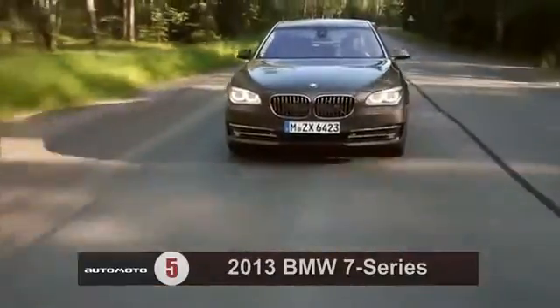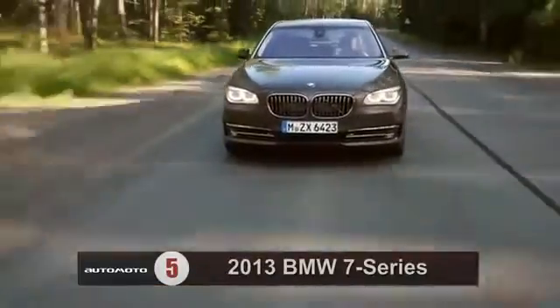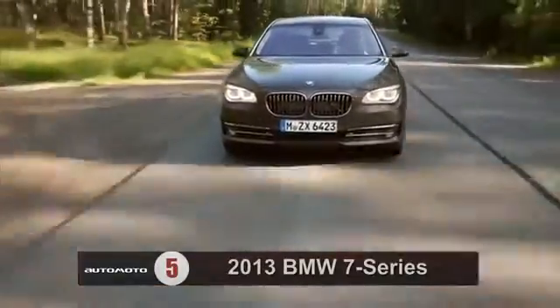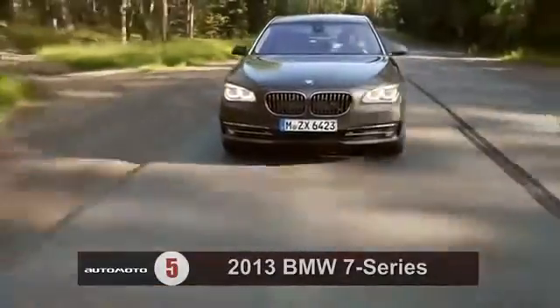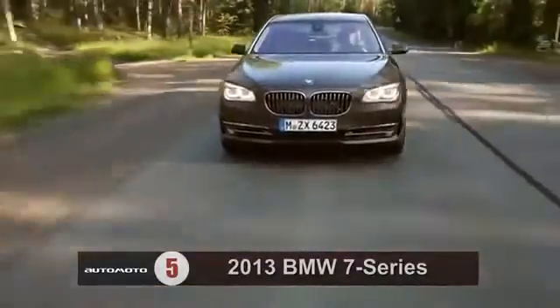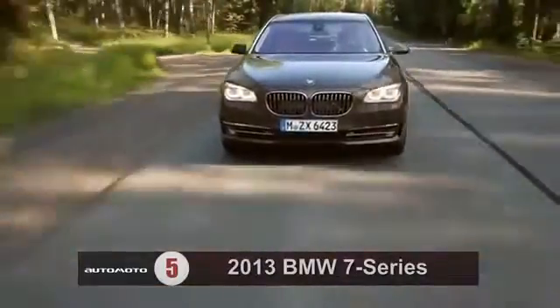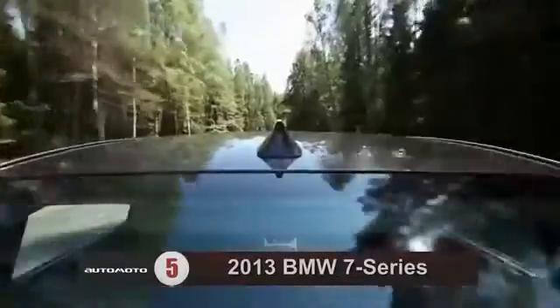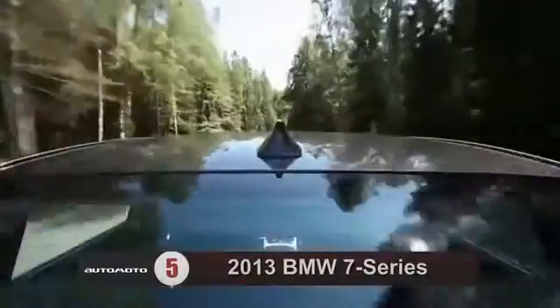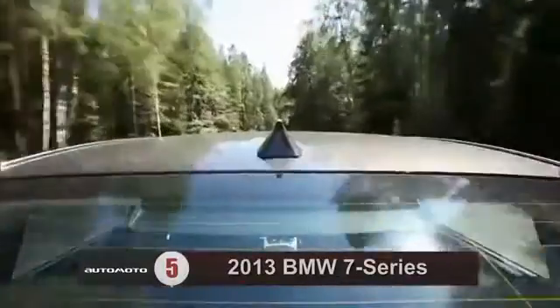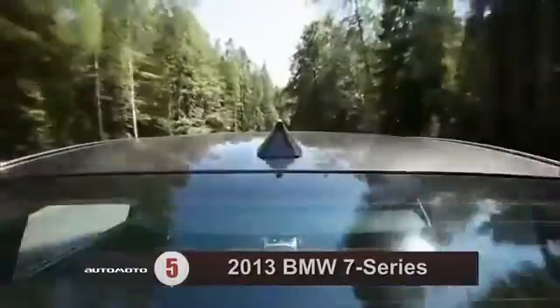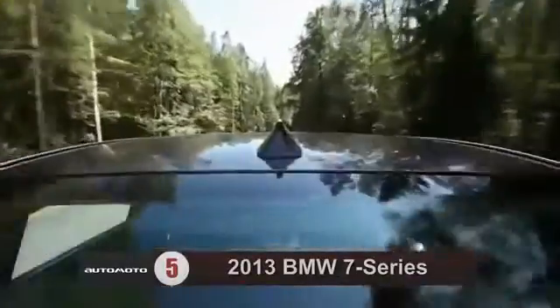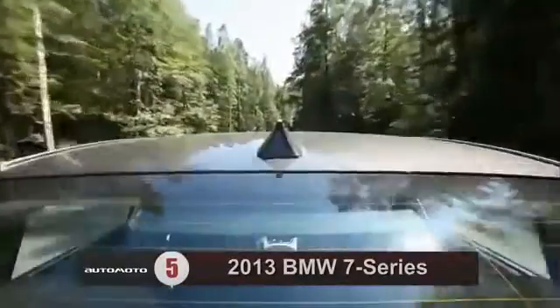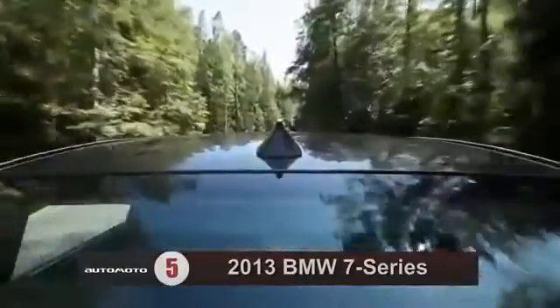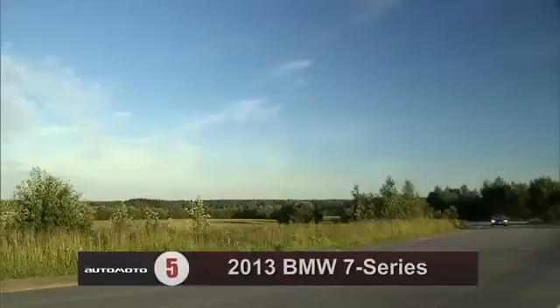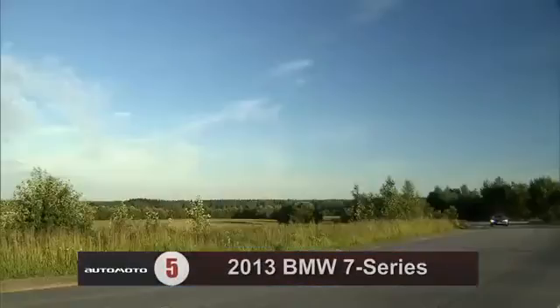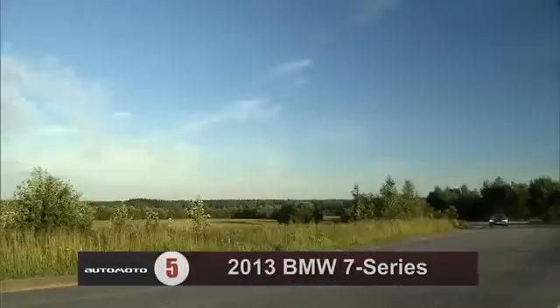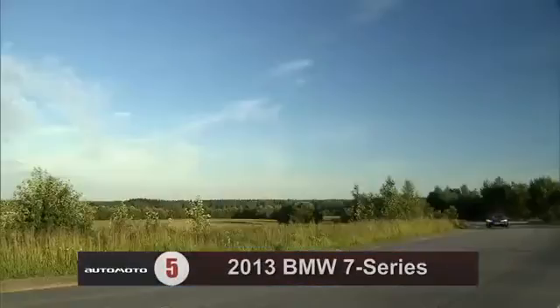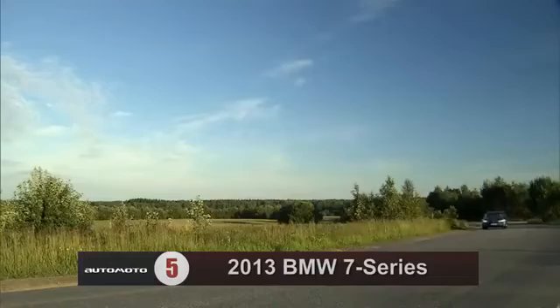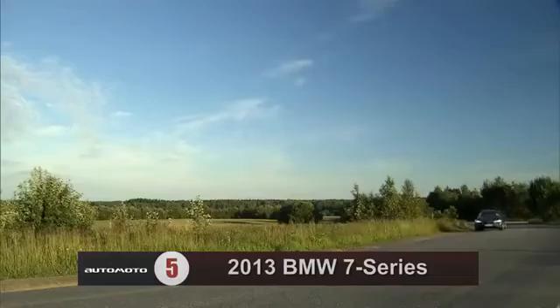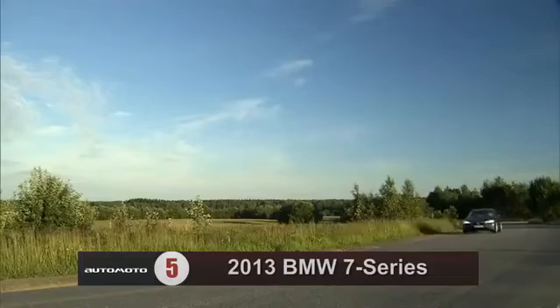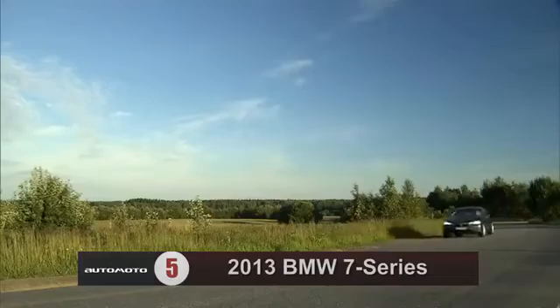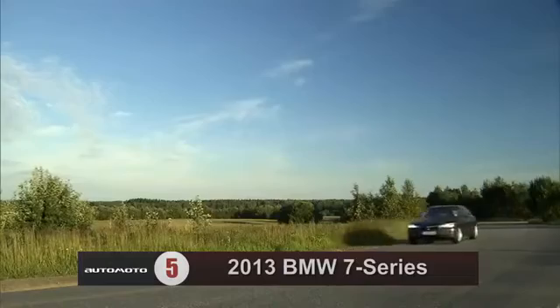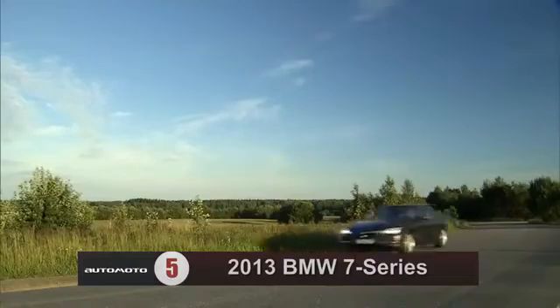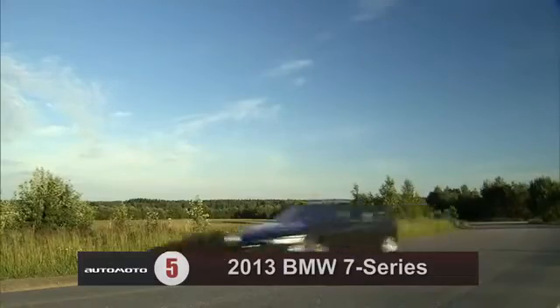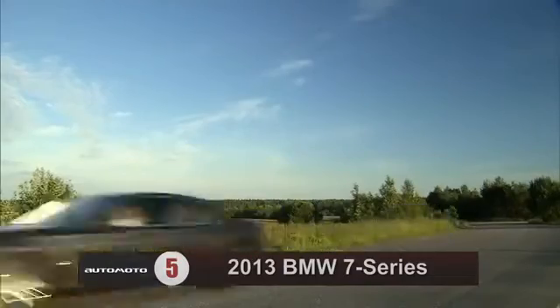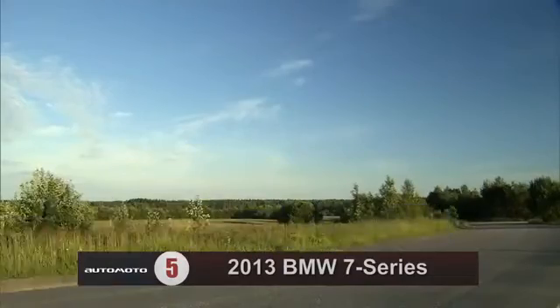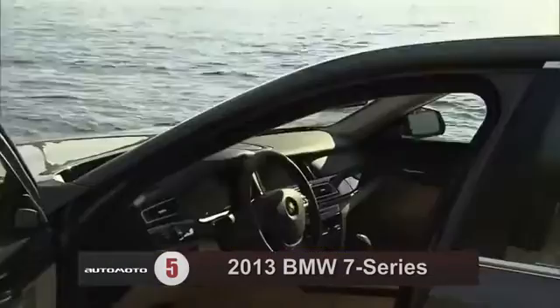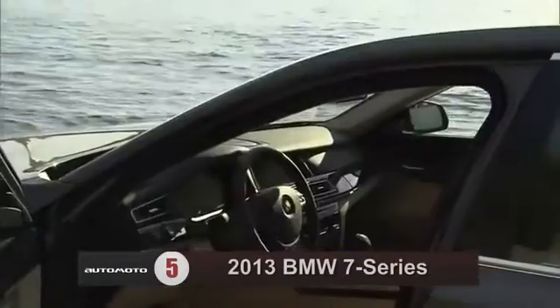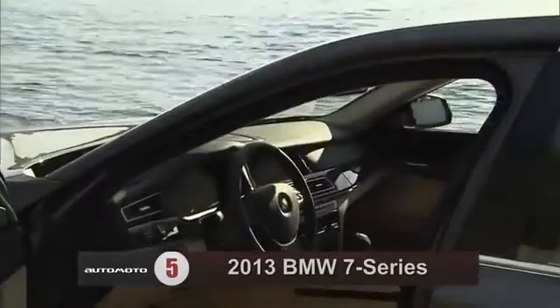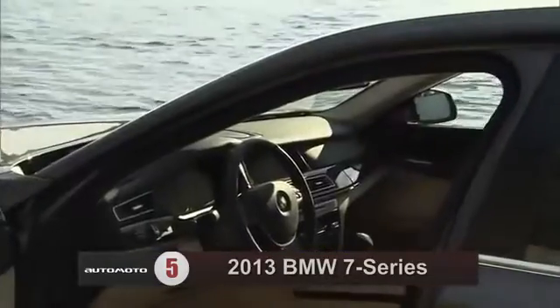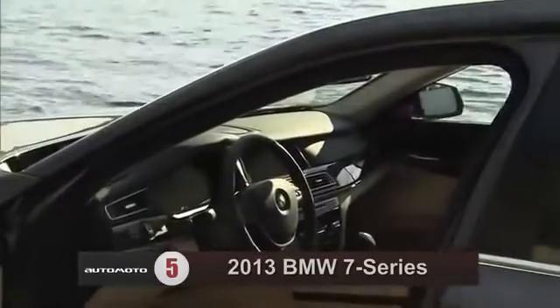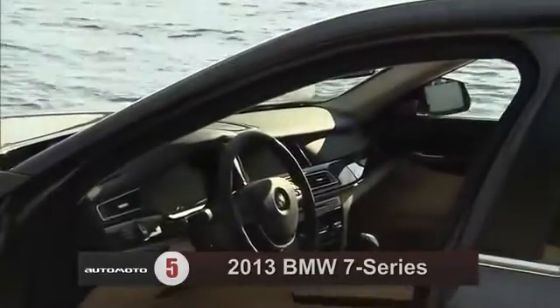Most agree that the 7 Series offers plenty of head and leg room up front, though some critics think that the seats could be more comfortable.